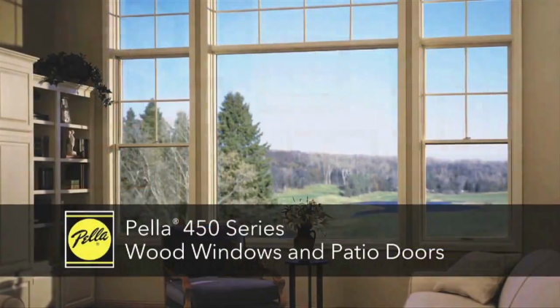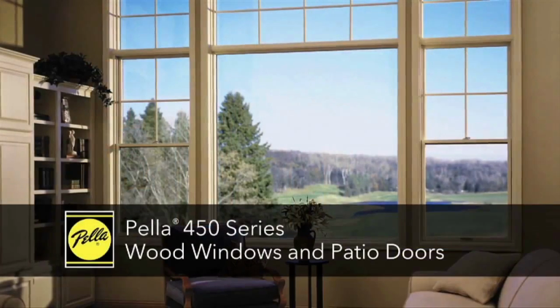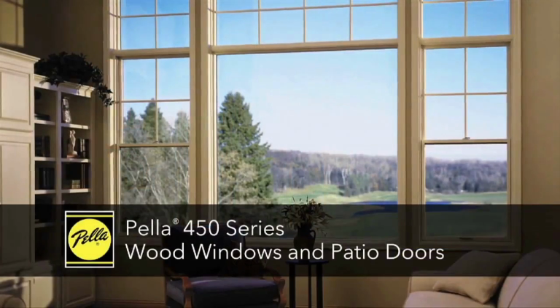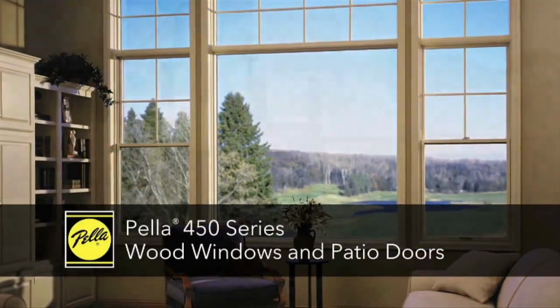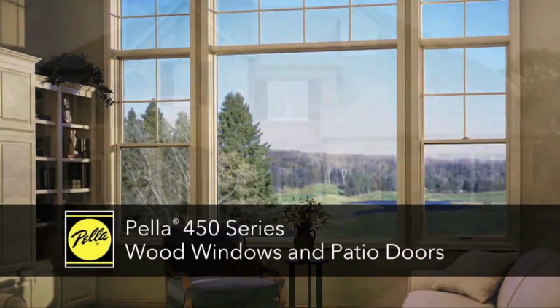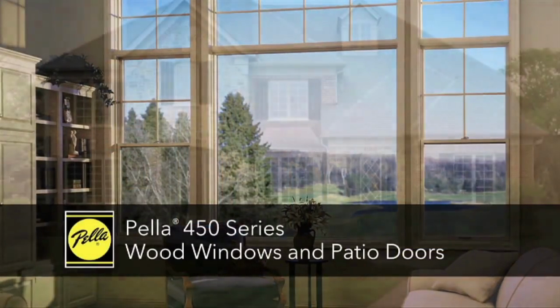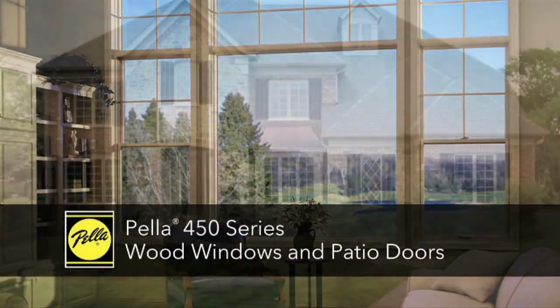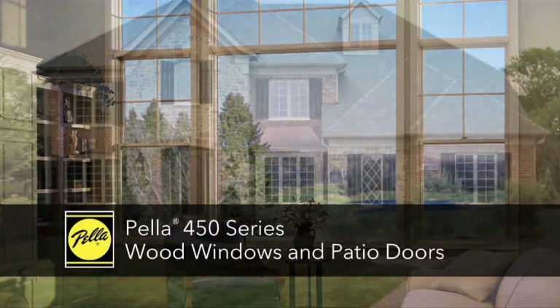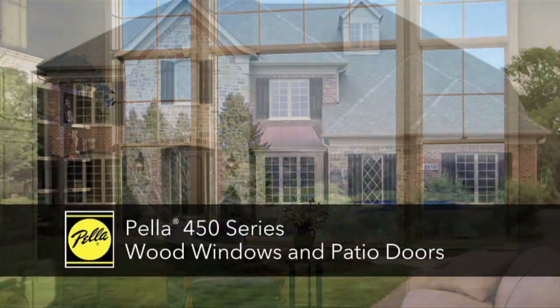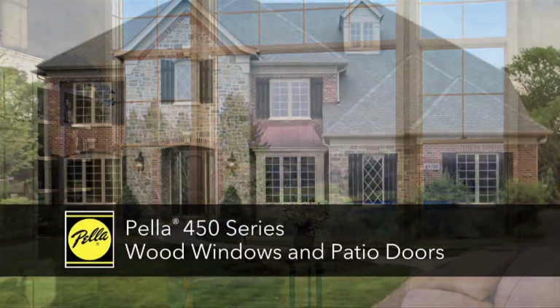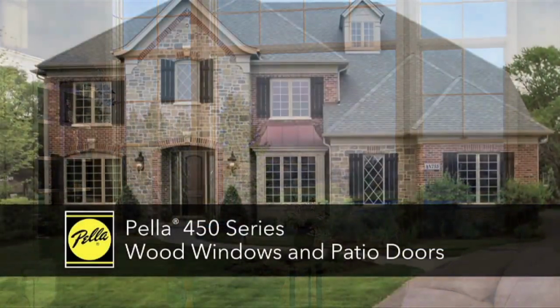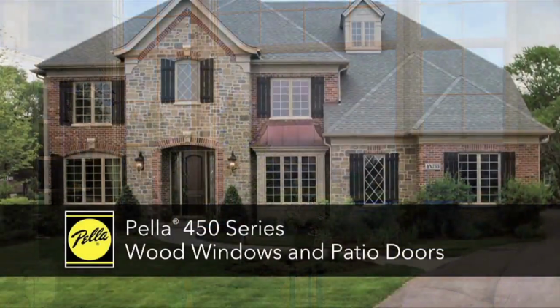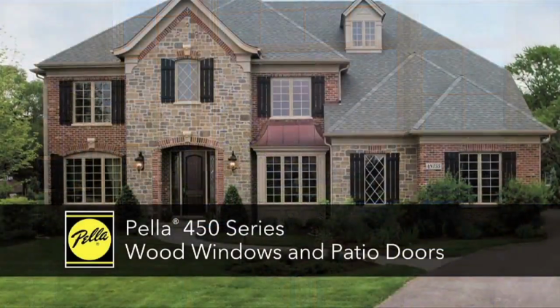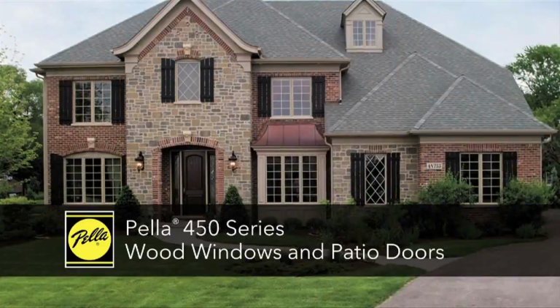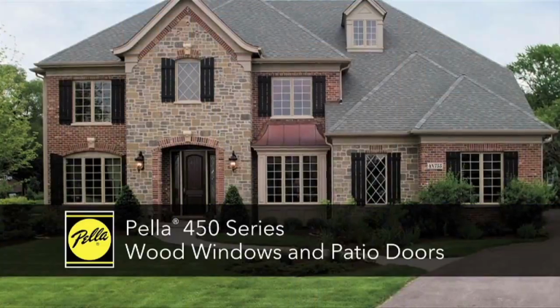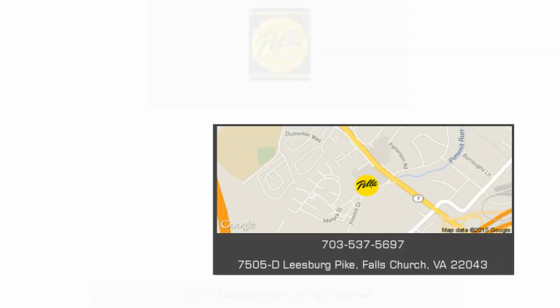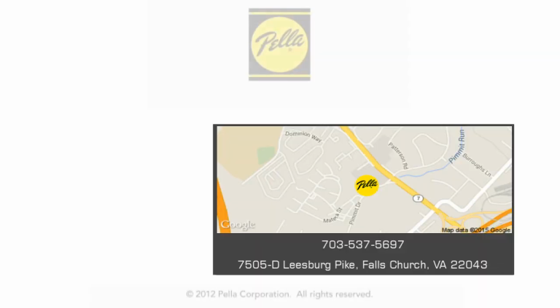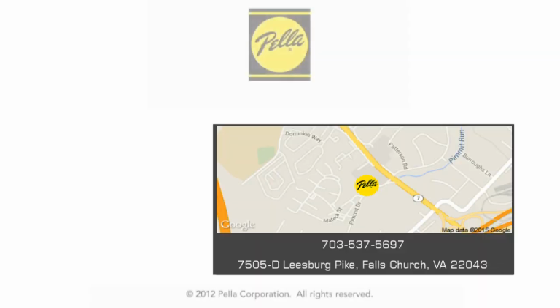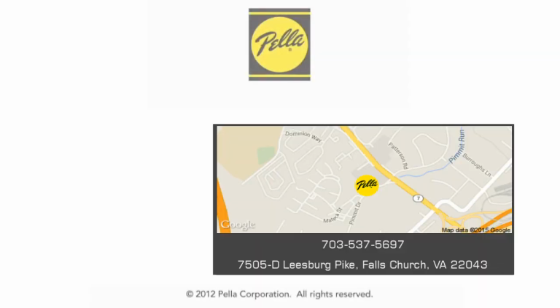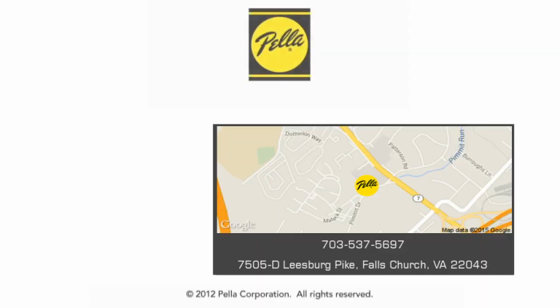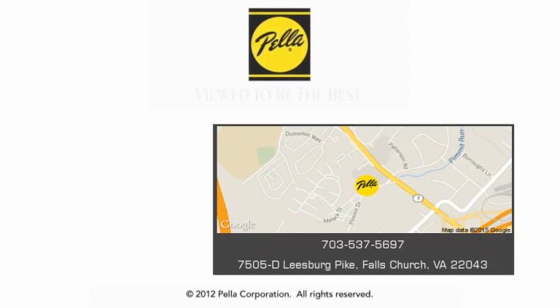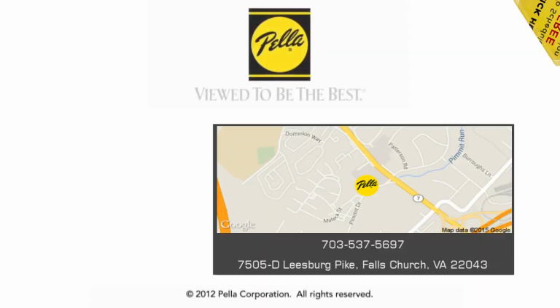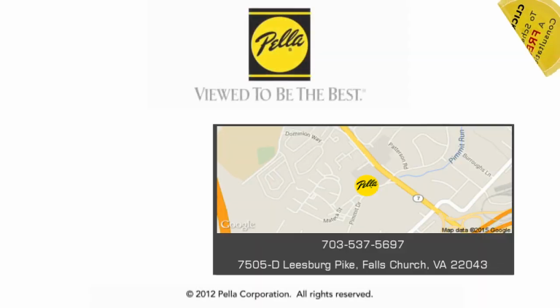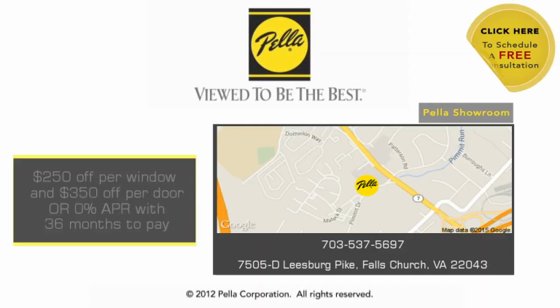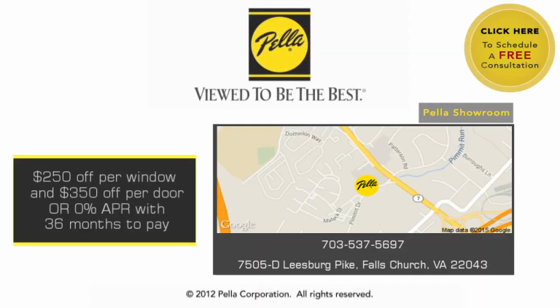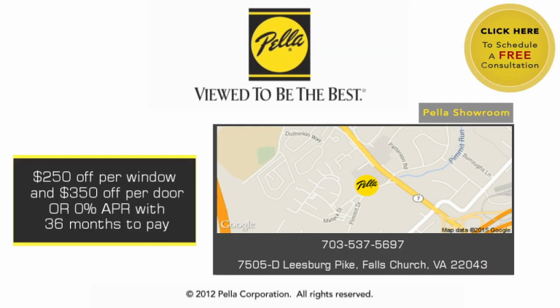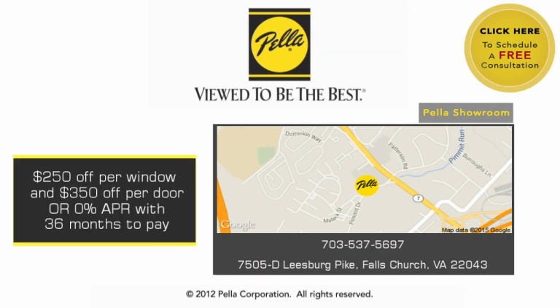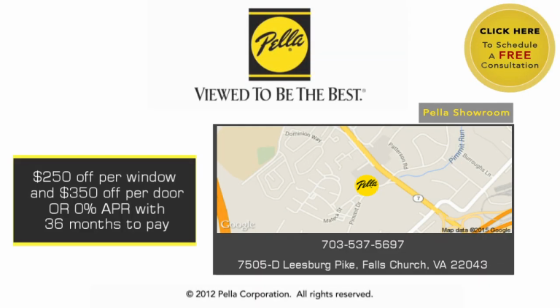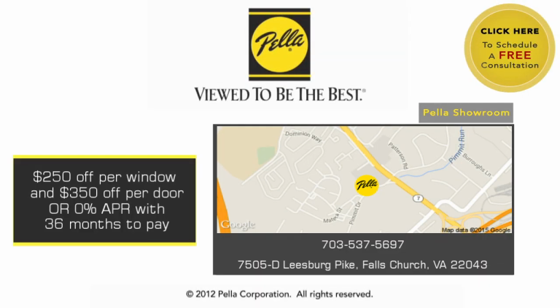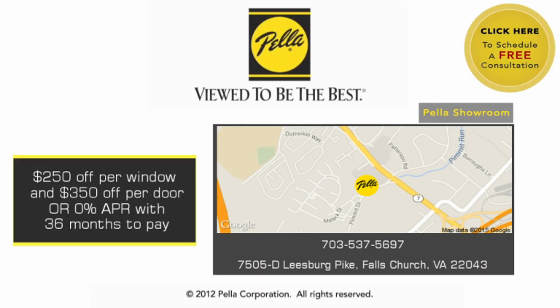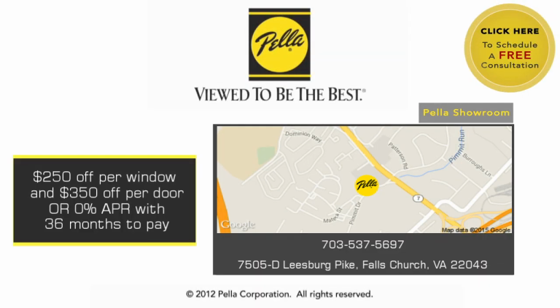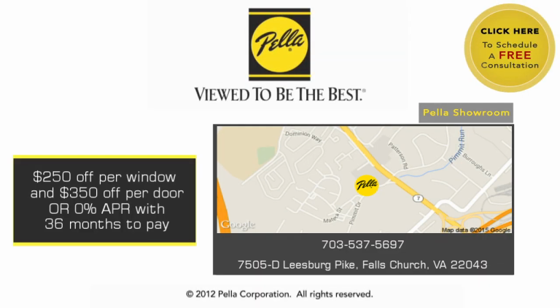Pella 450 series windows and patio doors. The Pella quality you want, and the Pella value you'll love.